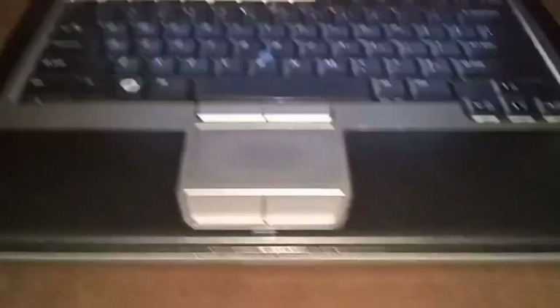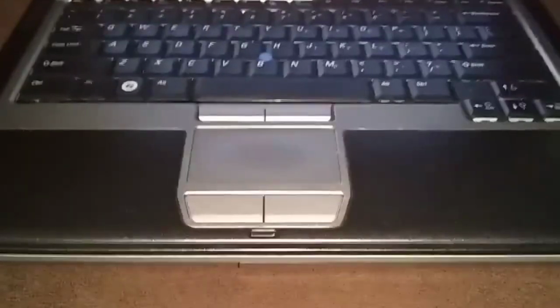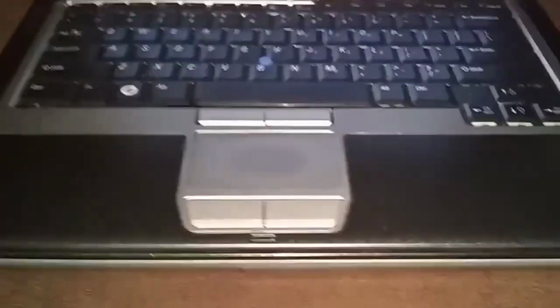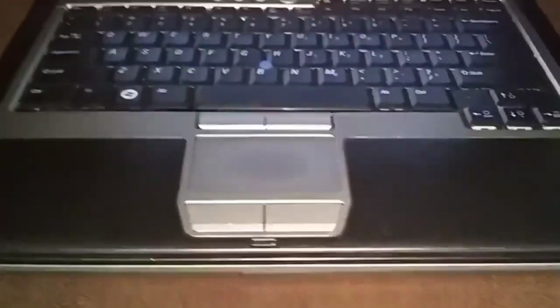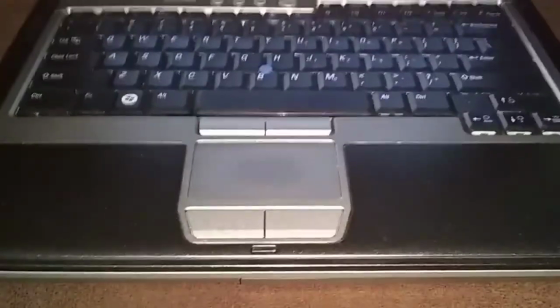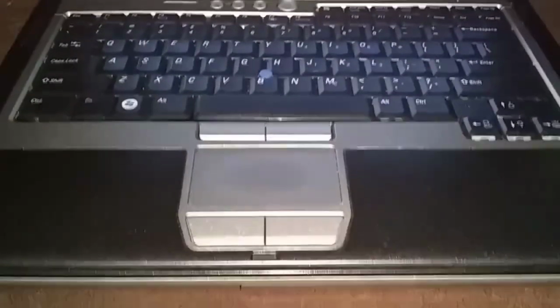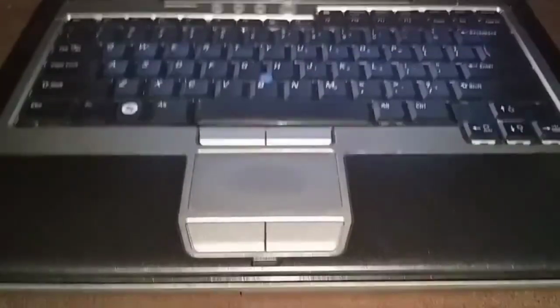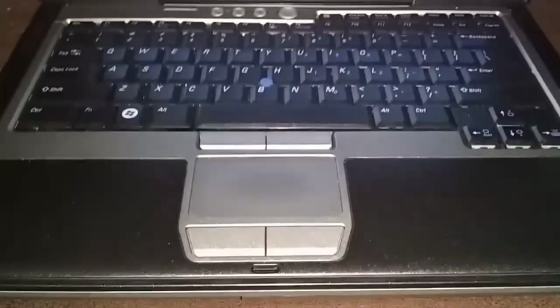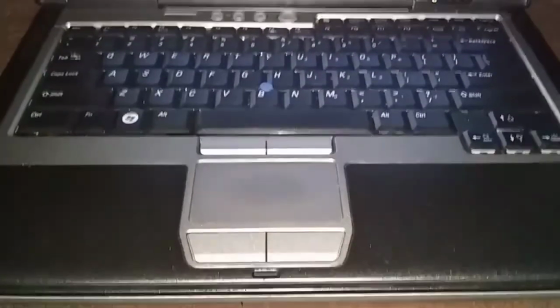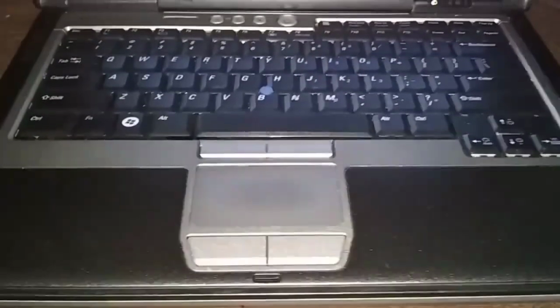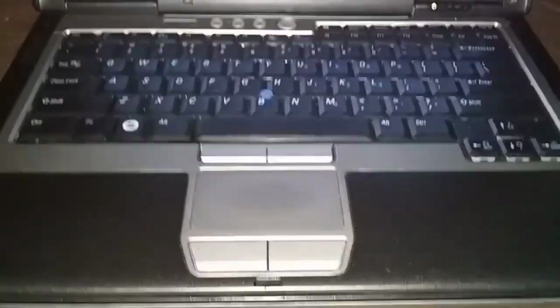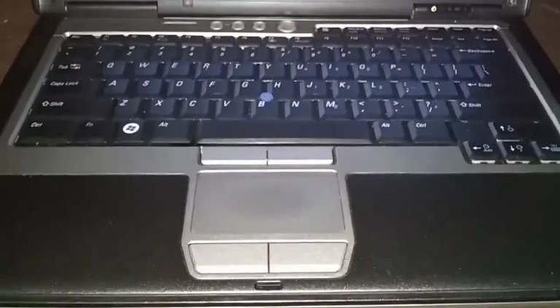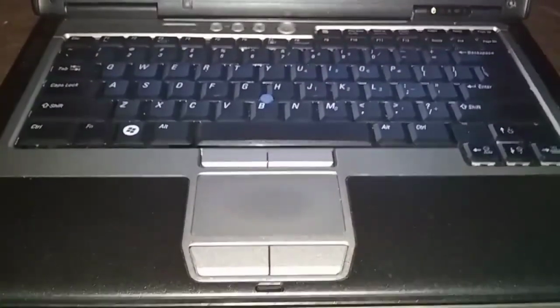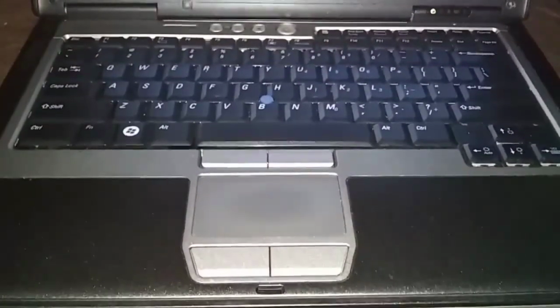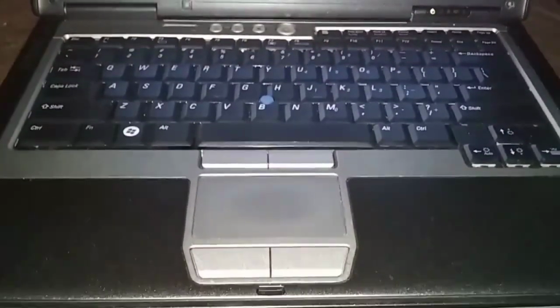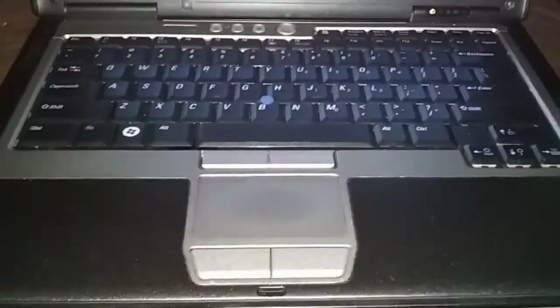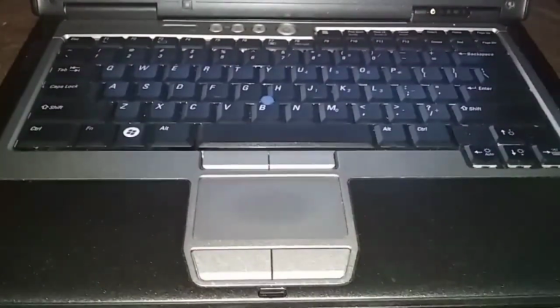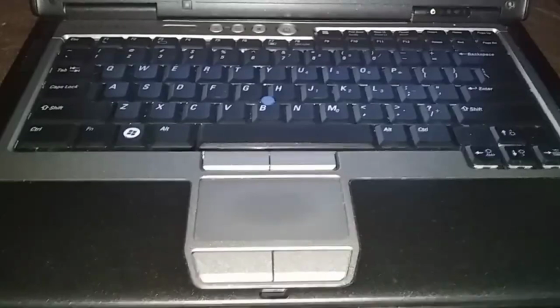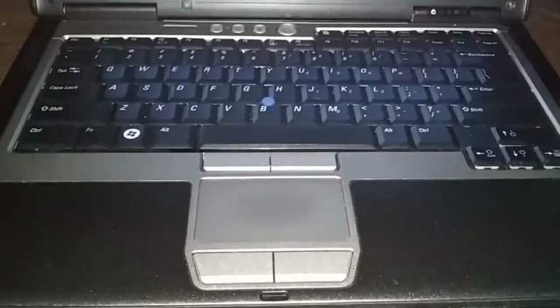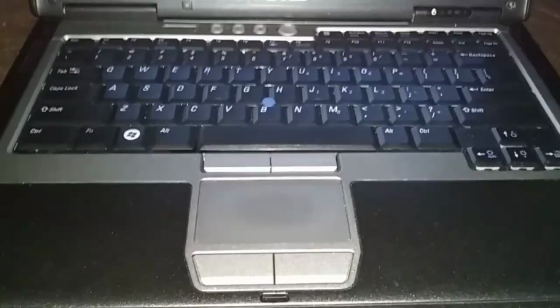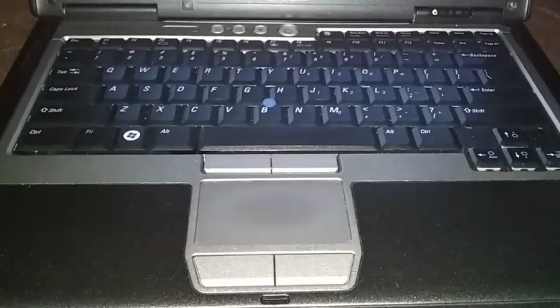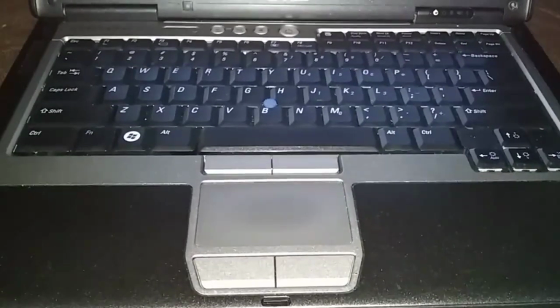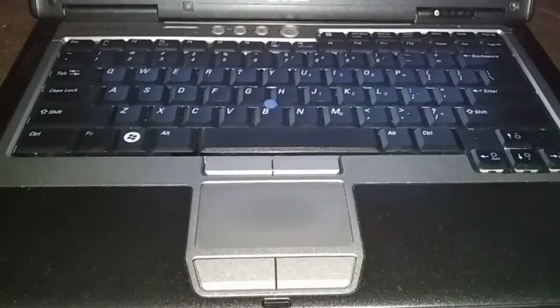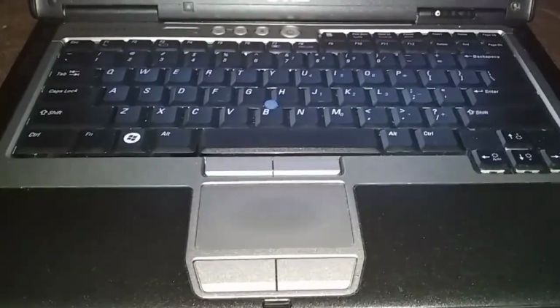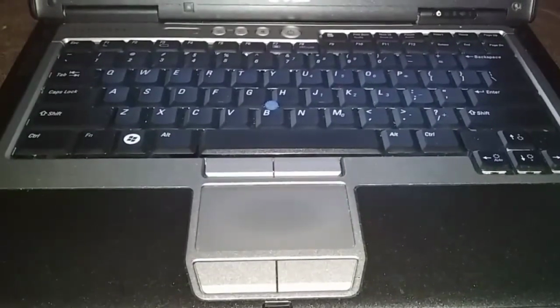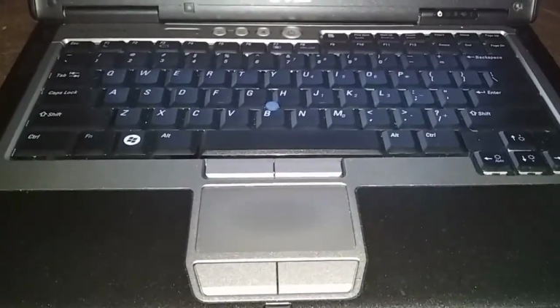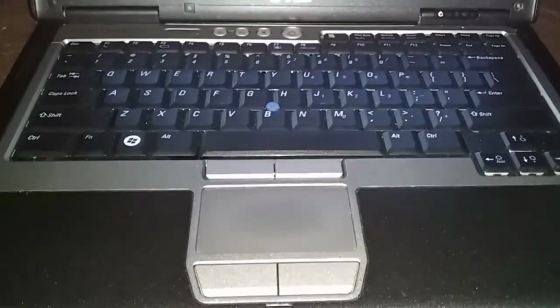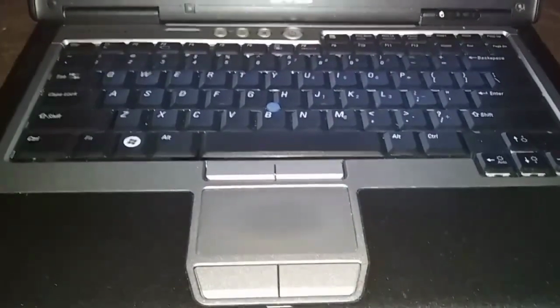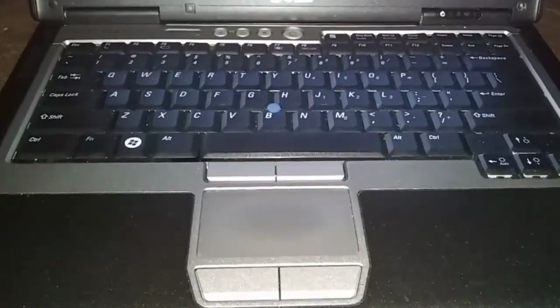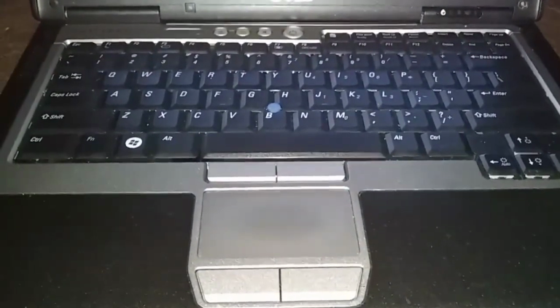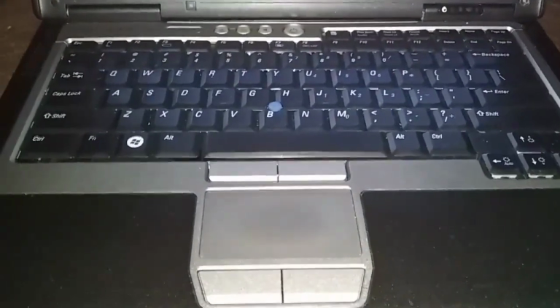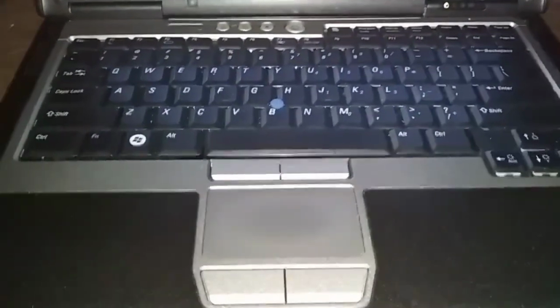This is a Dell Latitude D630. We're going to upgrade the RAM from 2 gigabytes to 4 gigabytes.